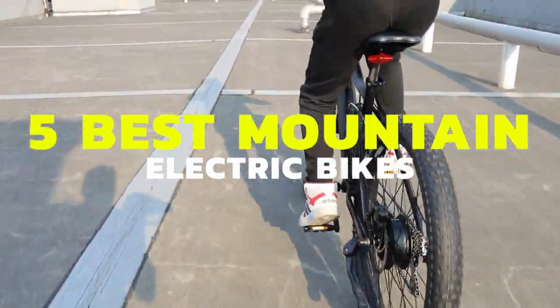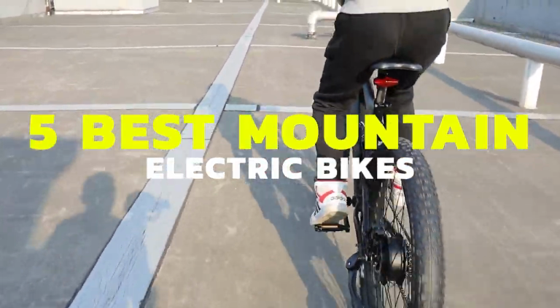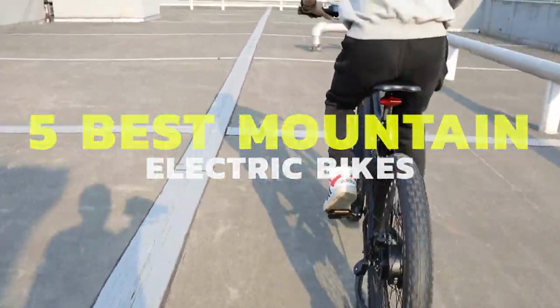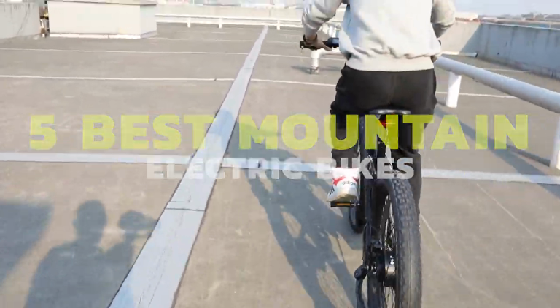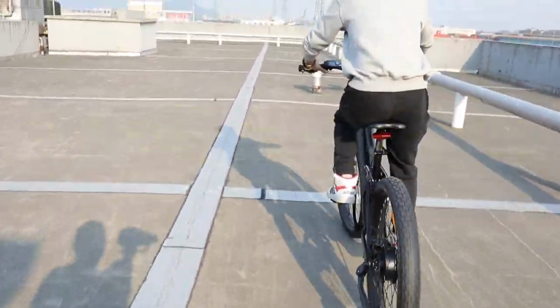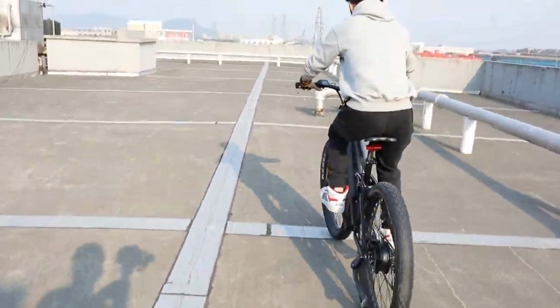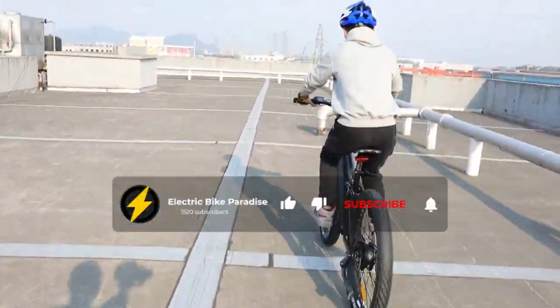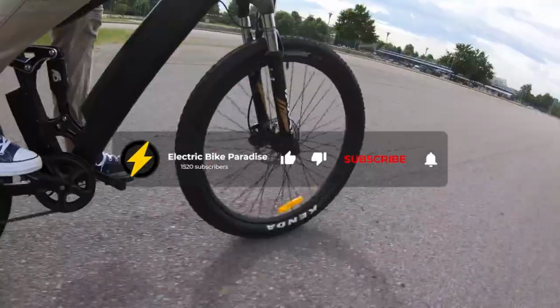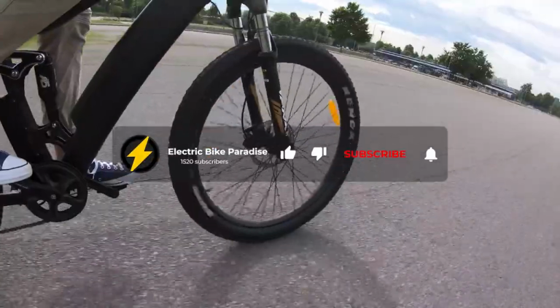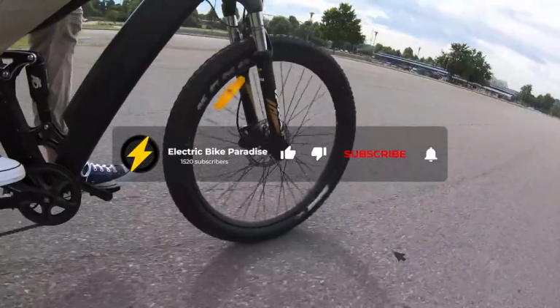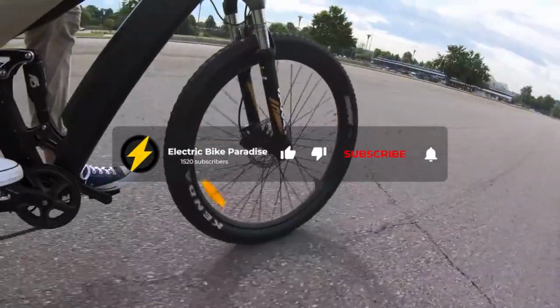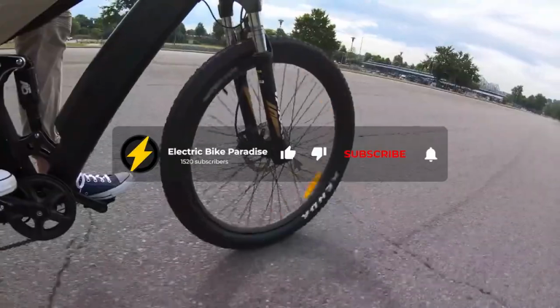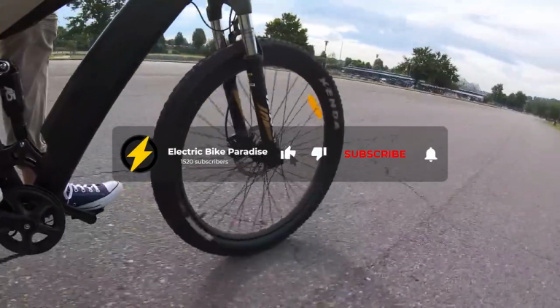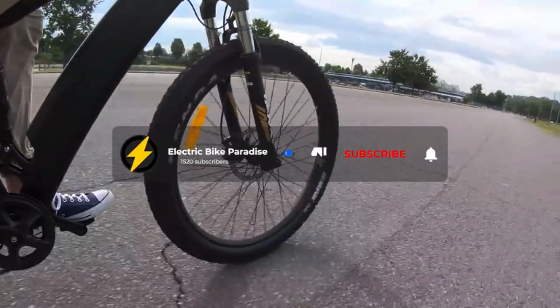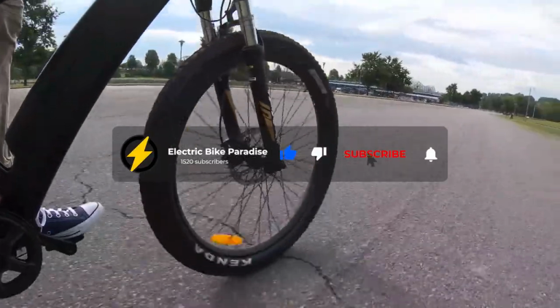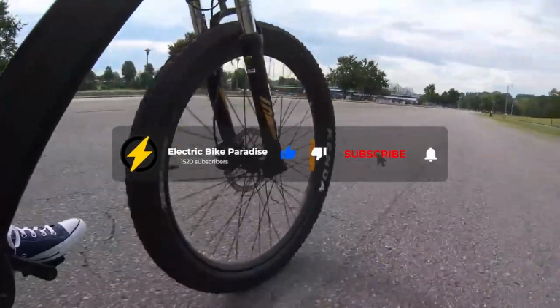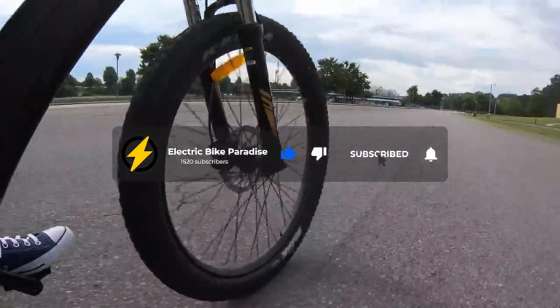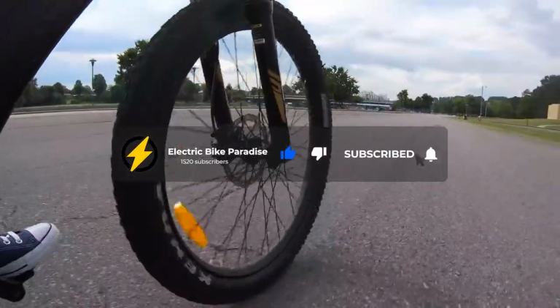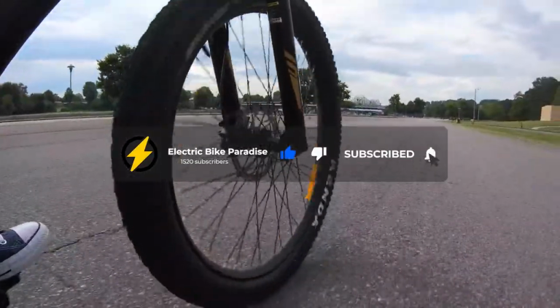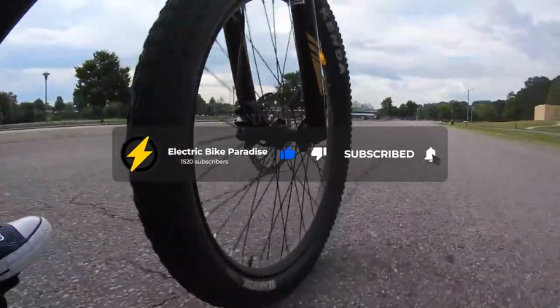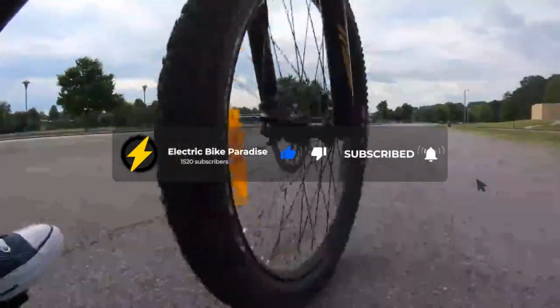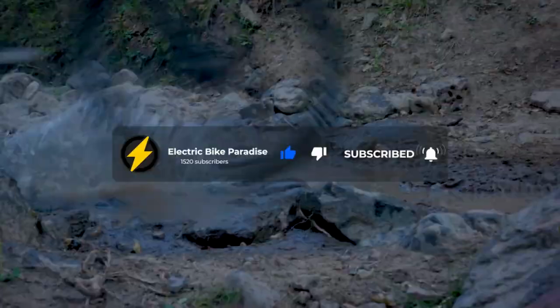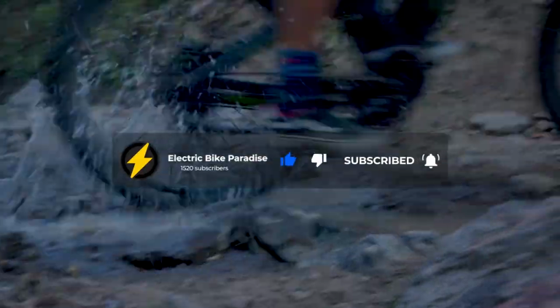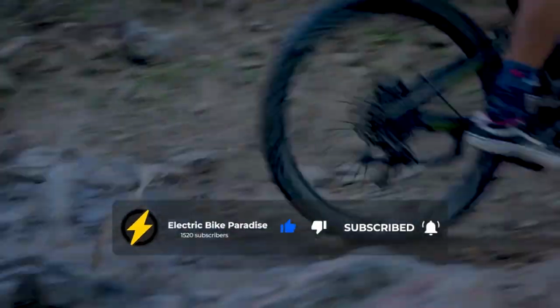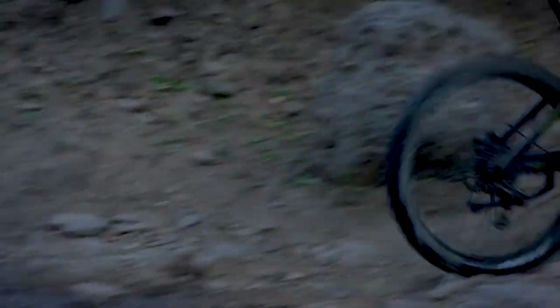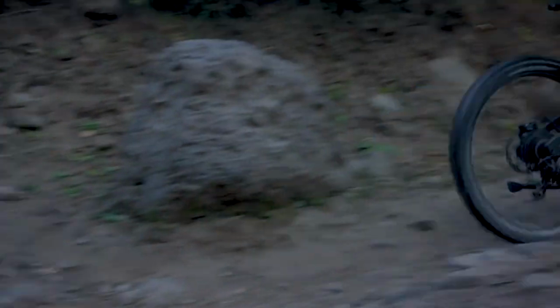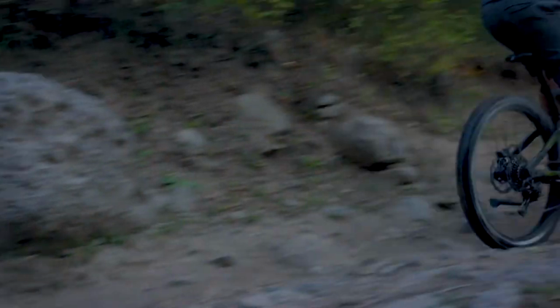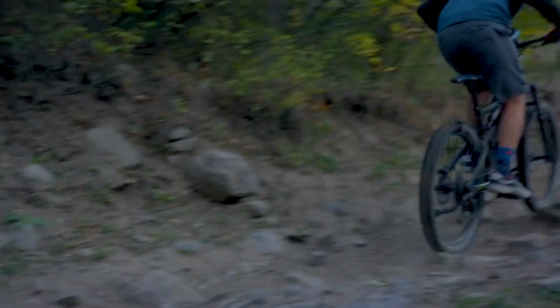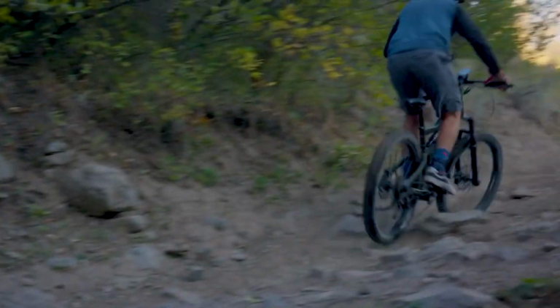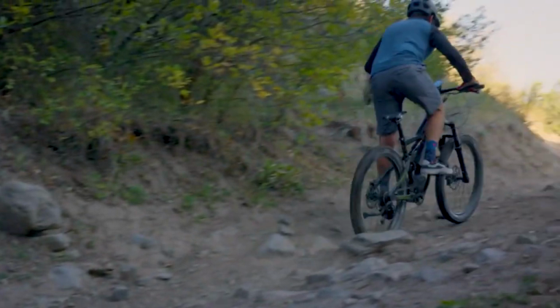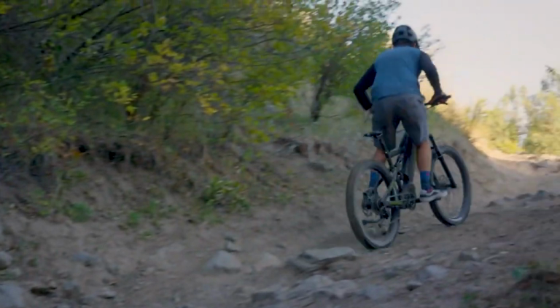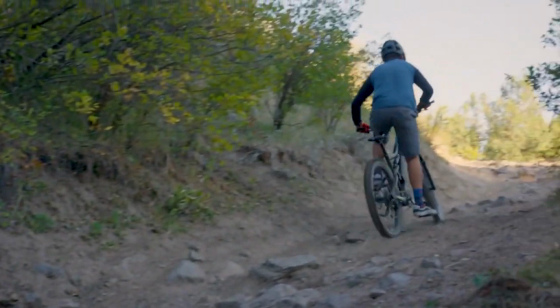But before we start, make sure to smash that like button, subscribe if you haven't, and click the notification bell to get notified with more videos like this.